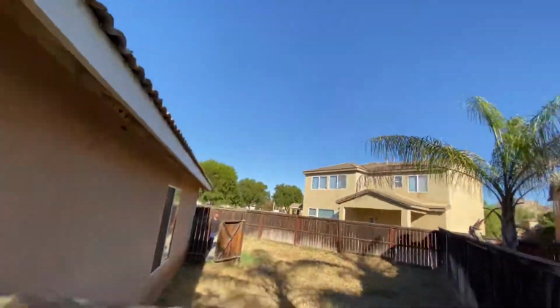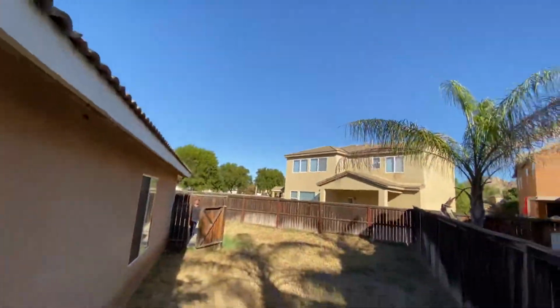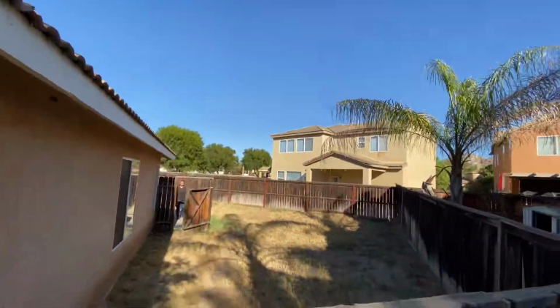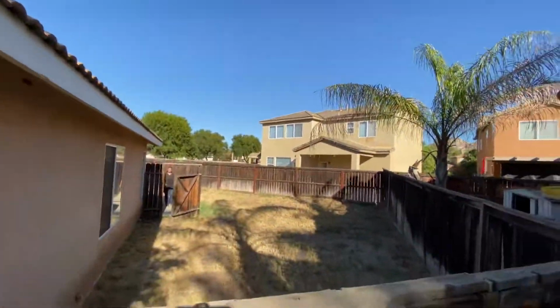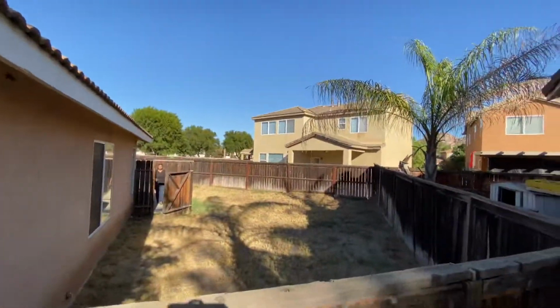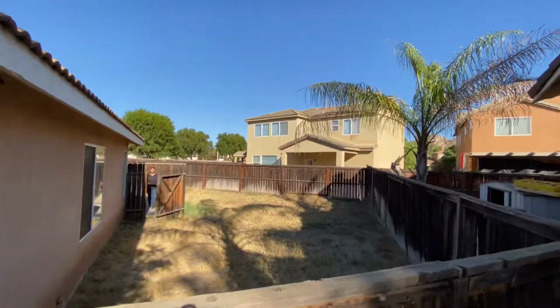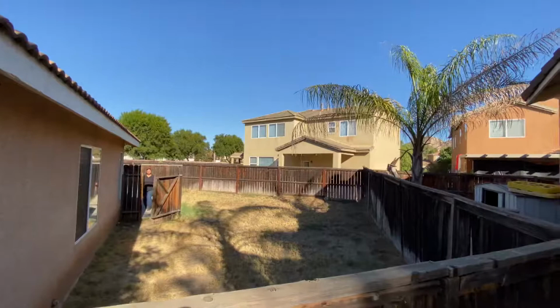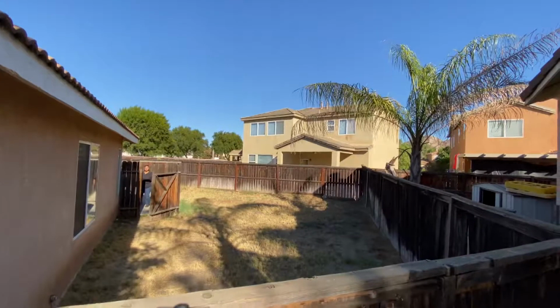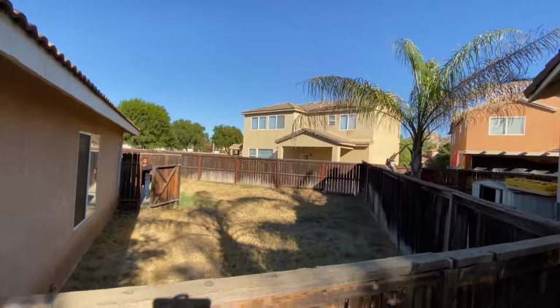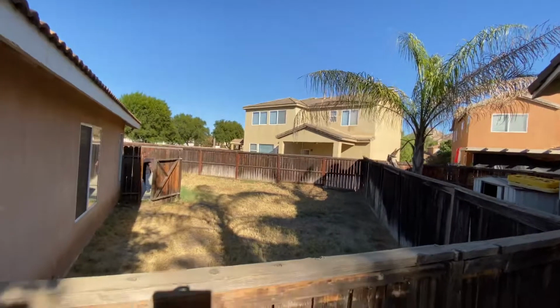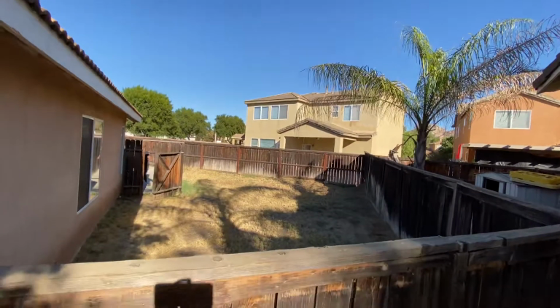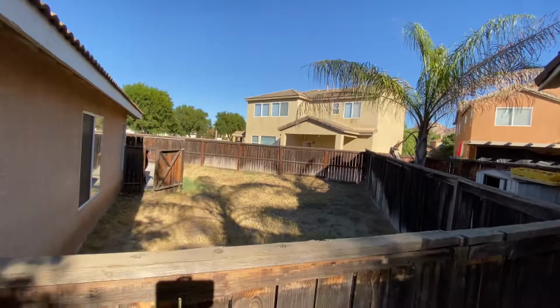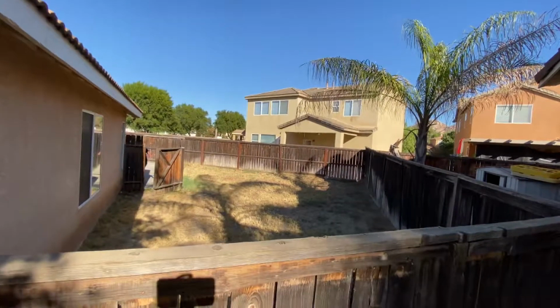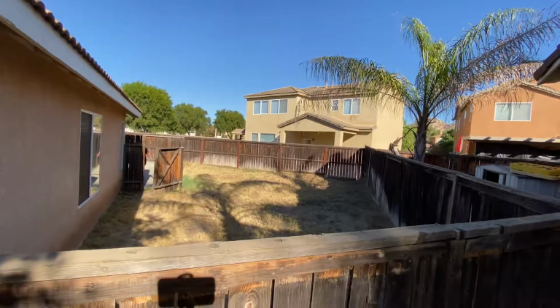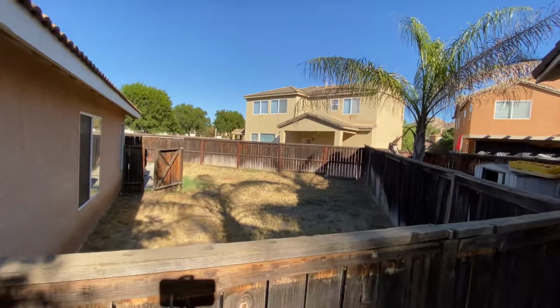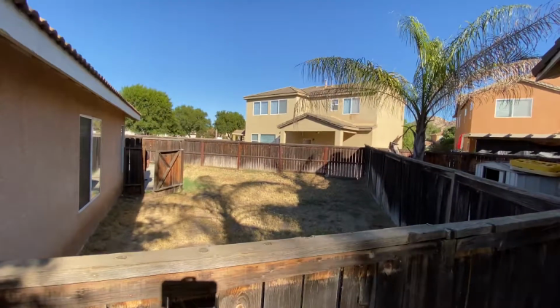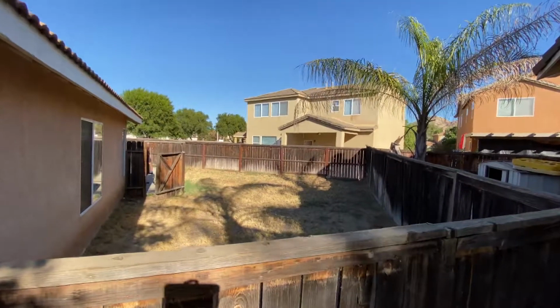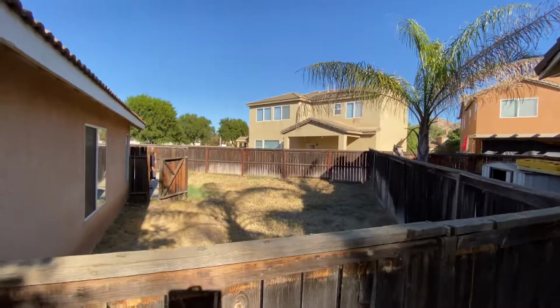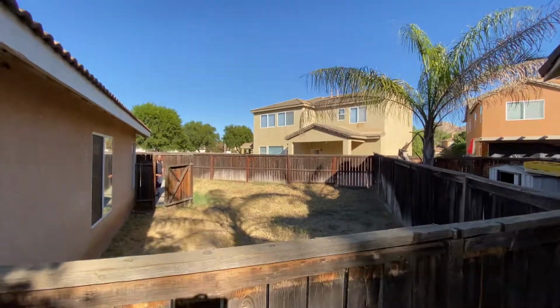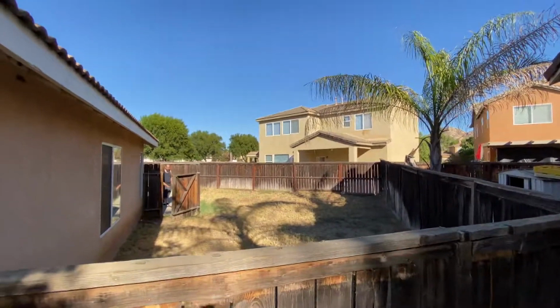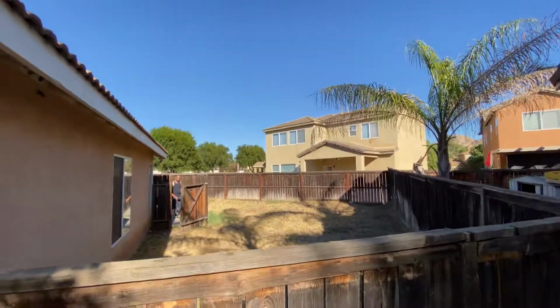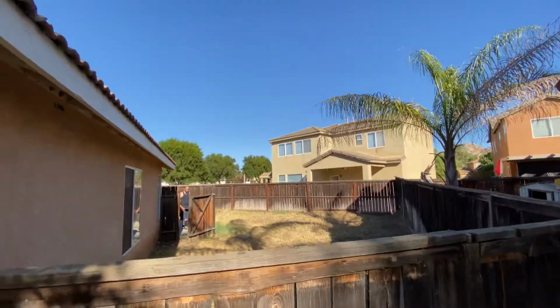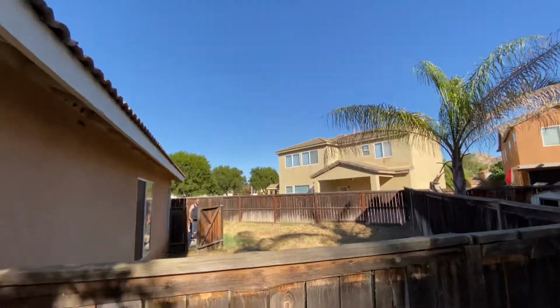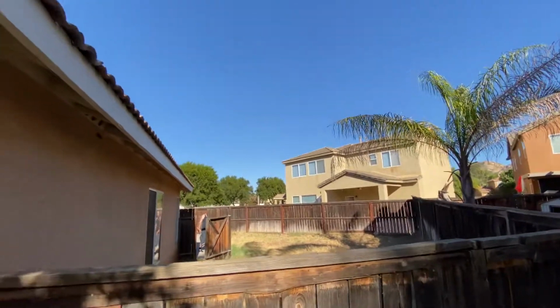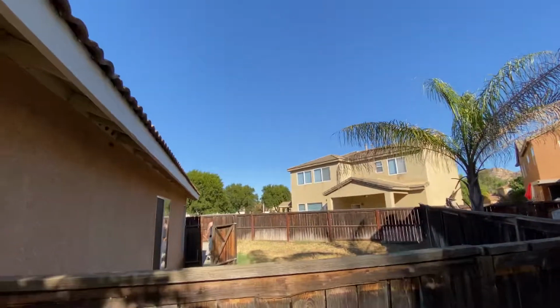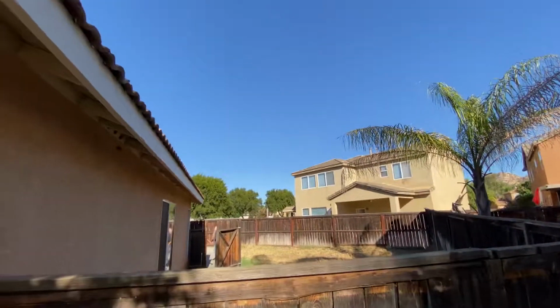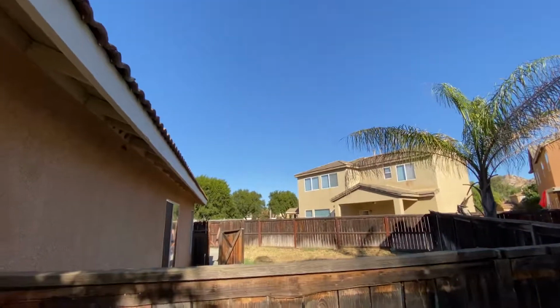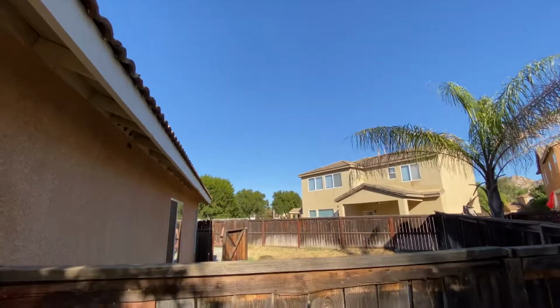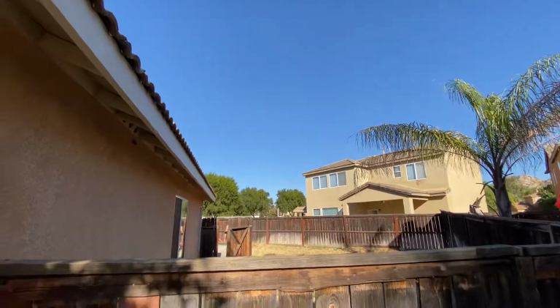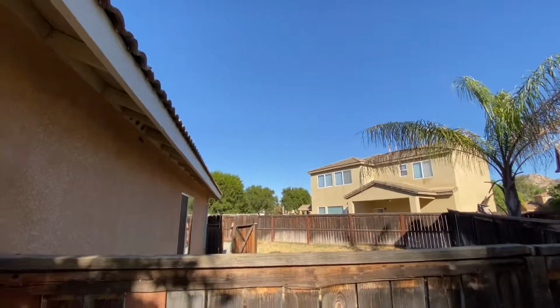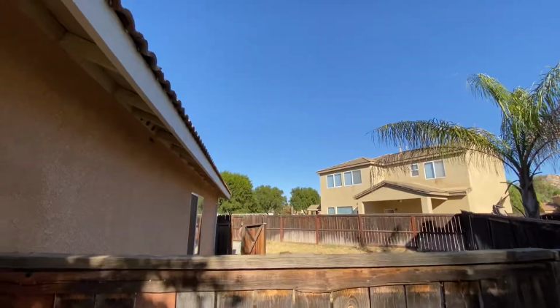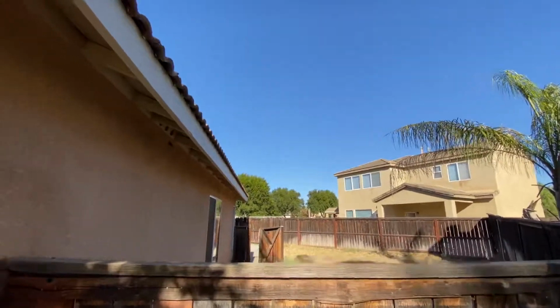There's a yard — I pointed it out but I'm not sure if that's part of the property line. We'll check it out.